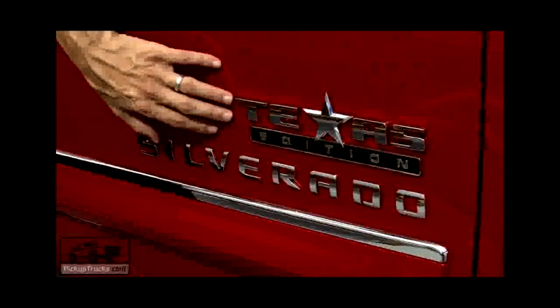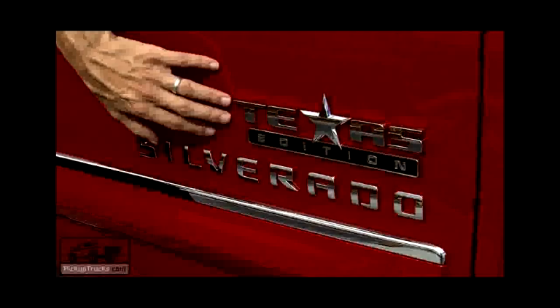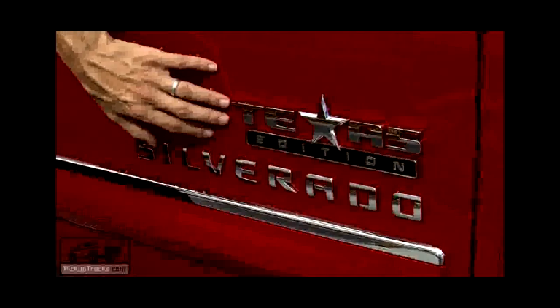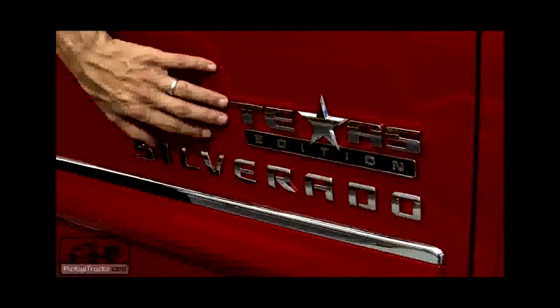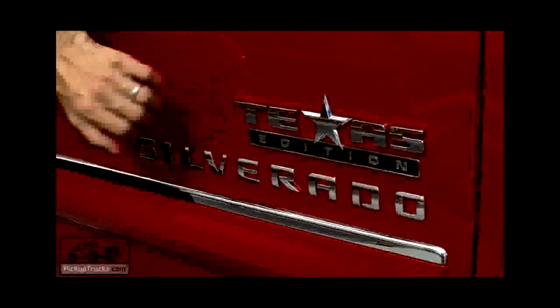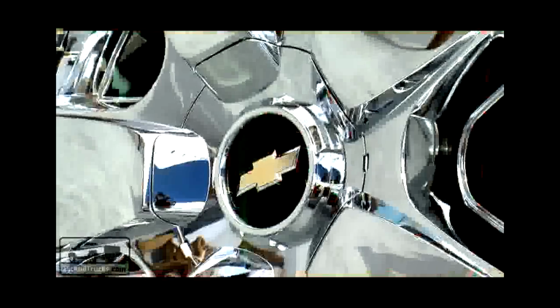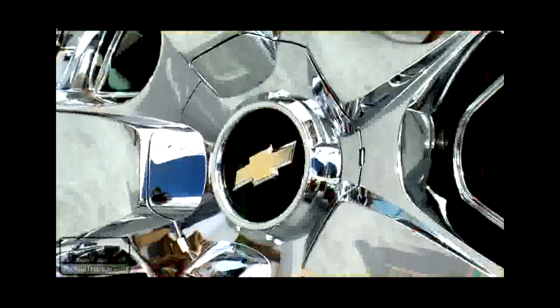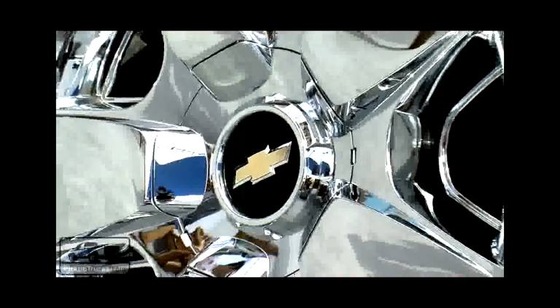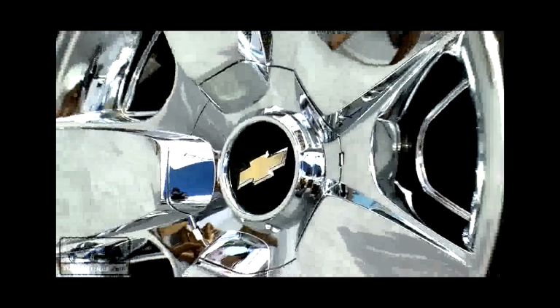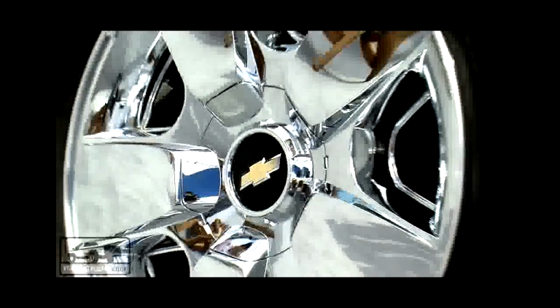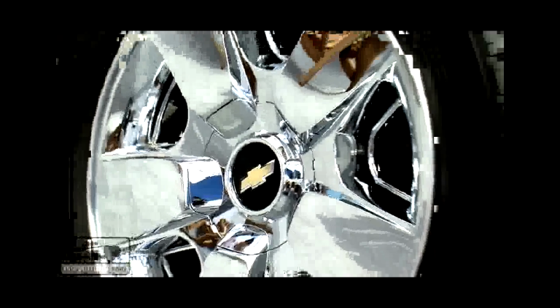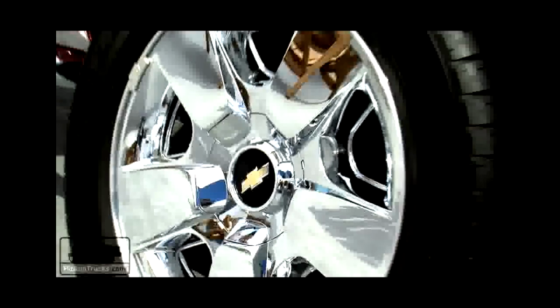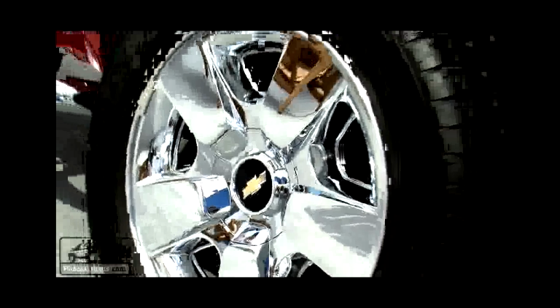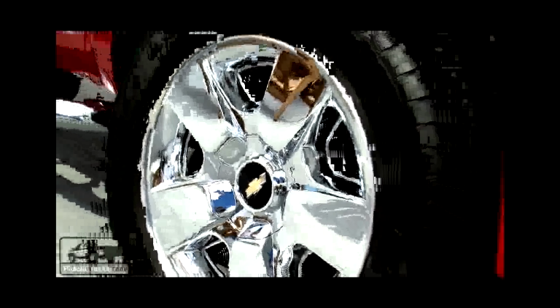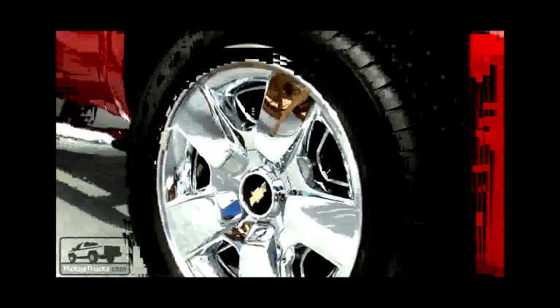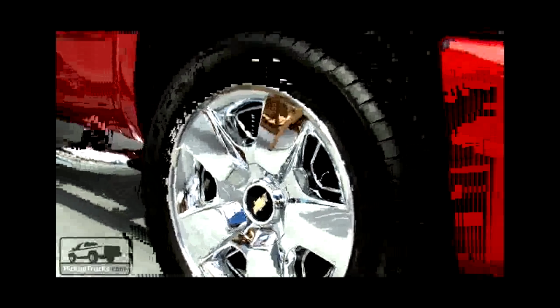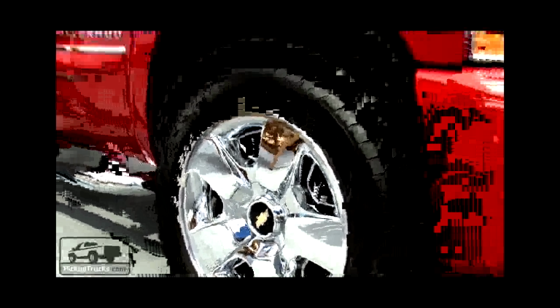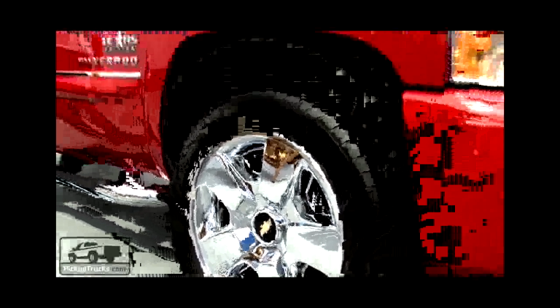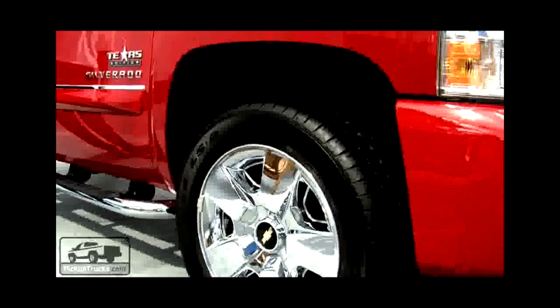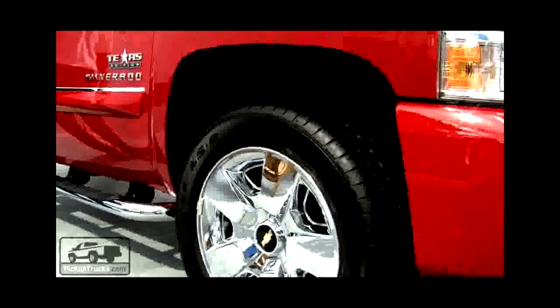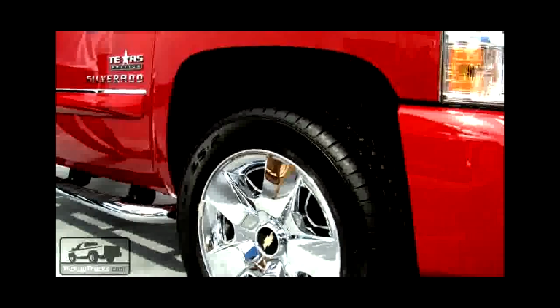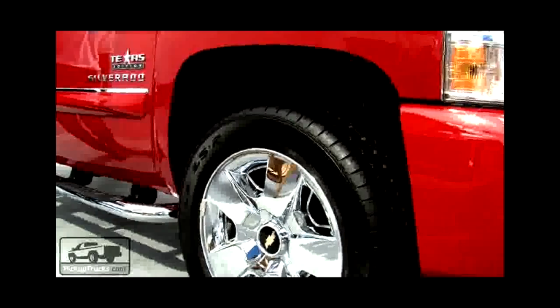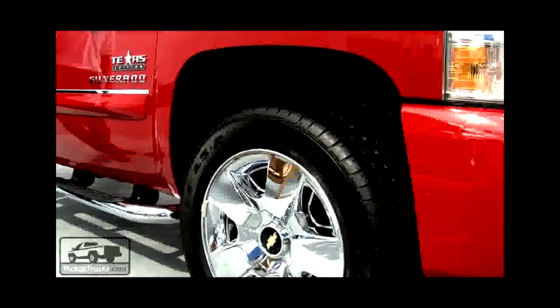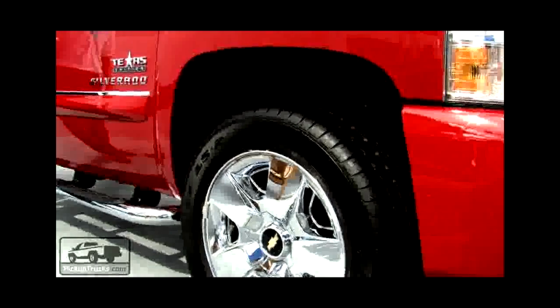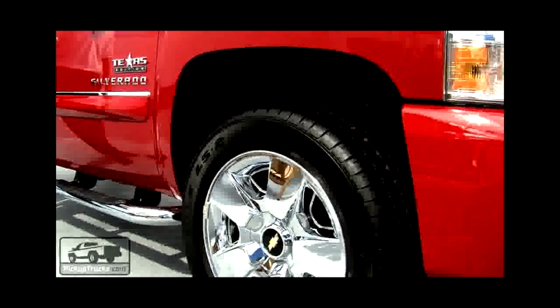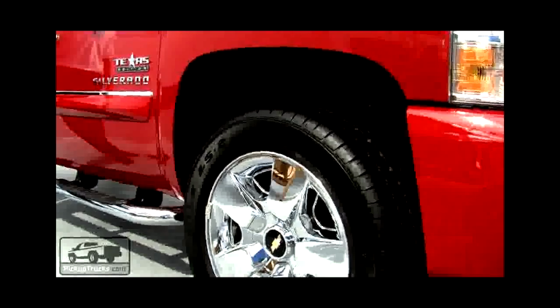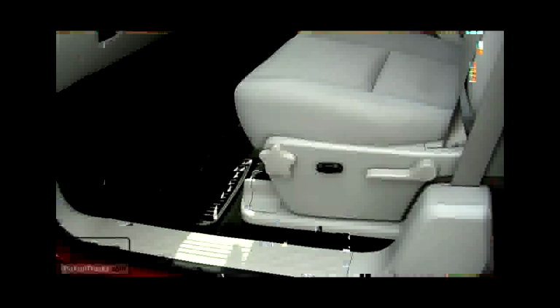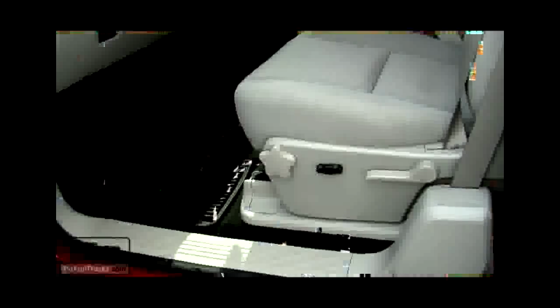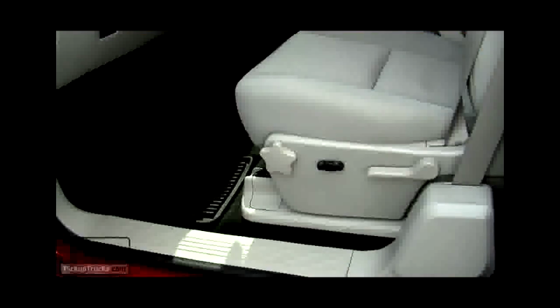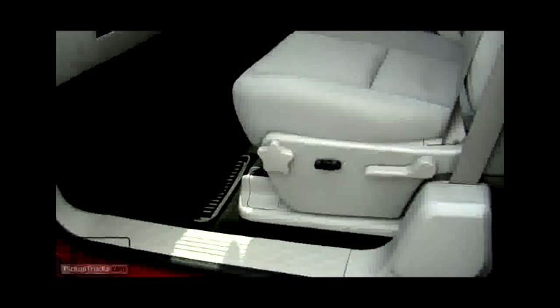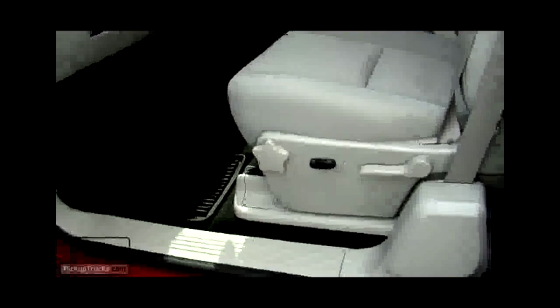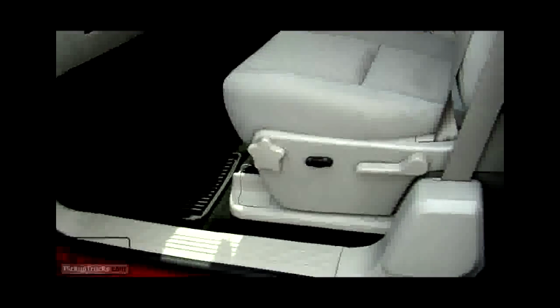In back, you've got a spray-in bed liner. And inside, there are unique custom floor mats.